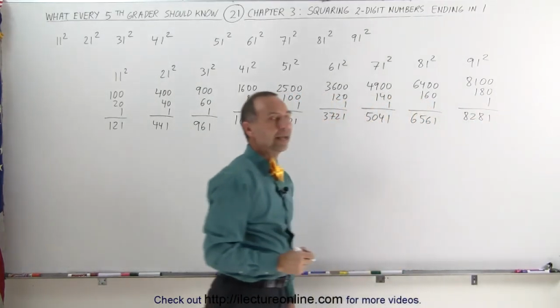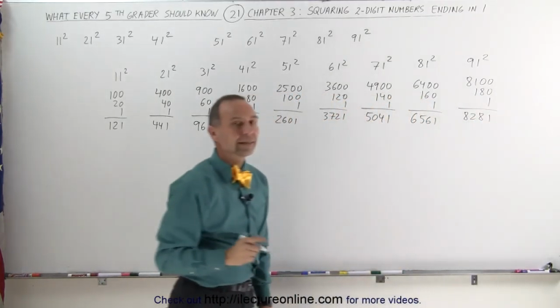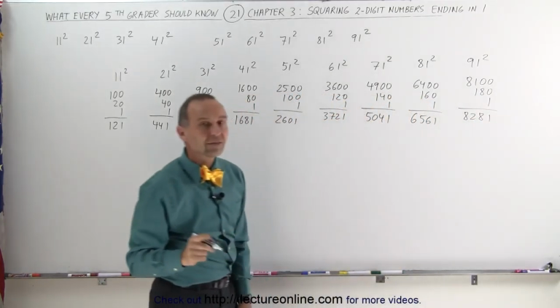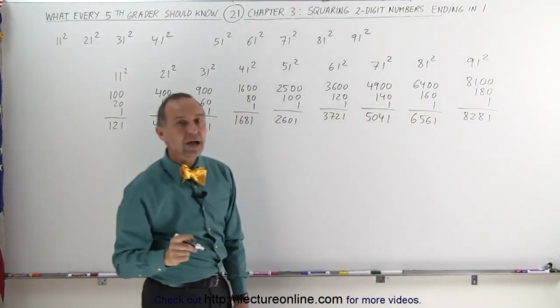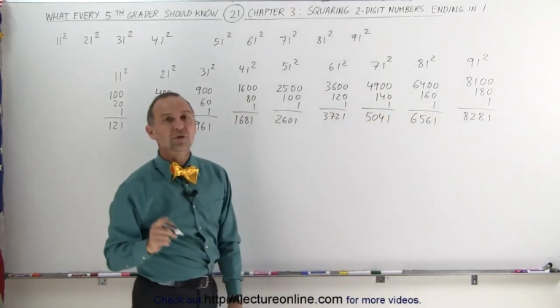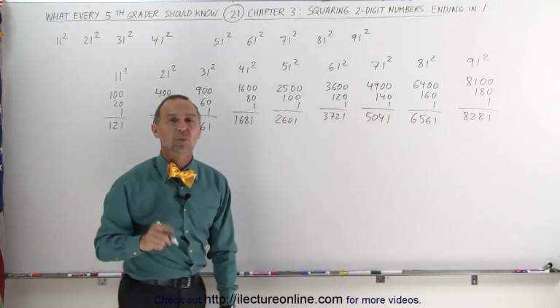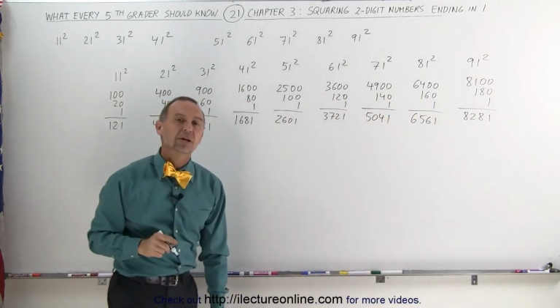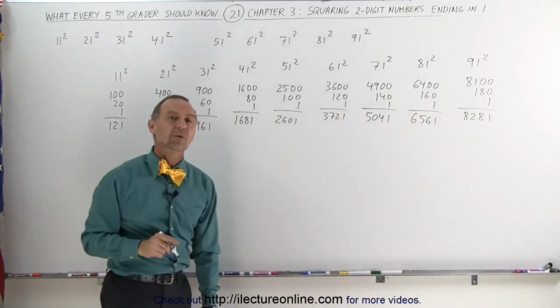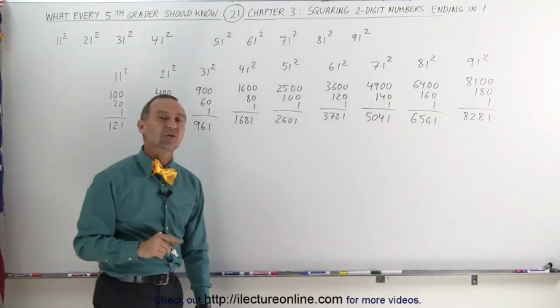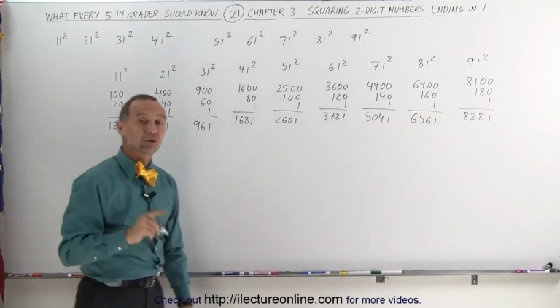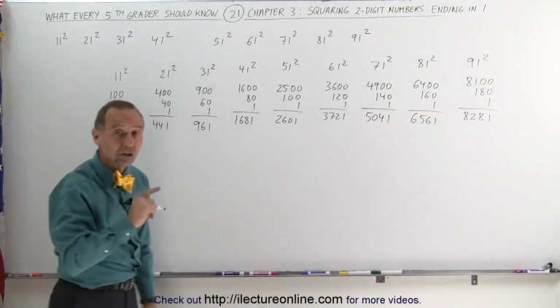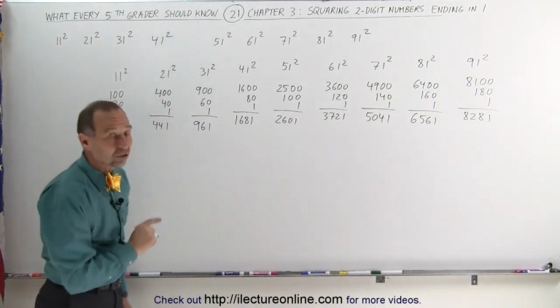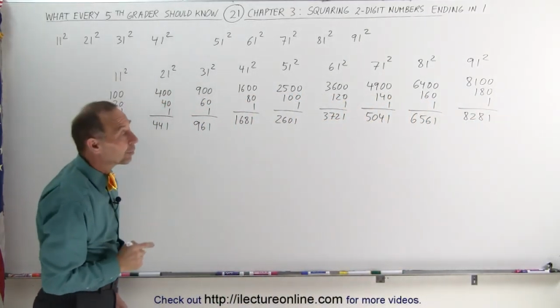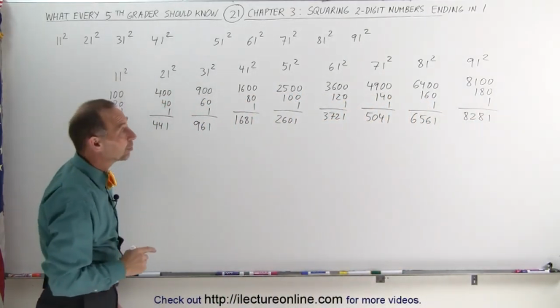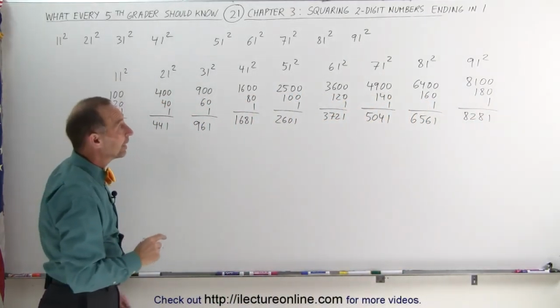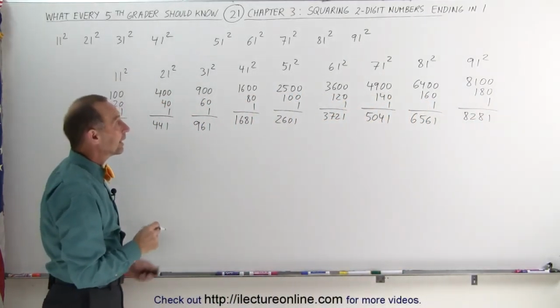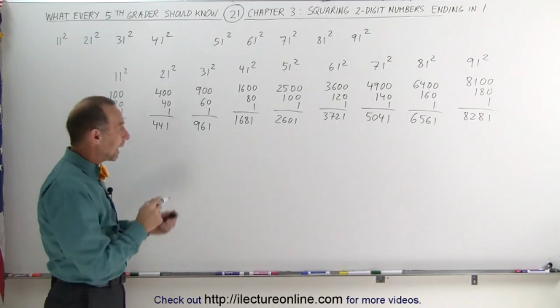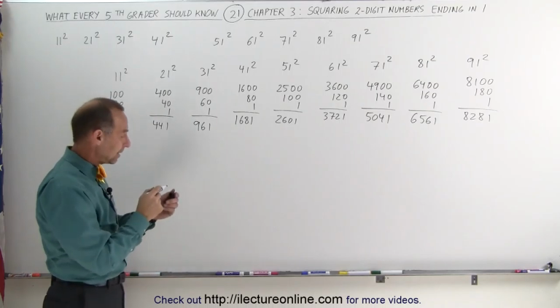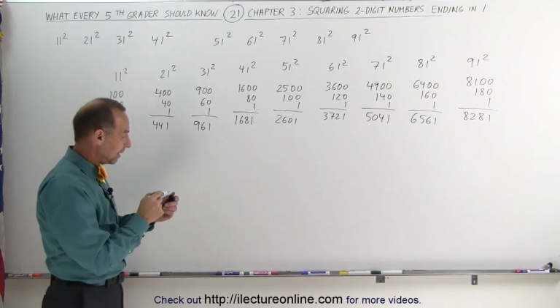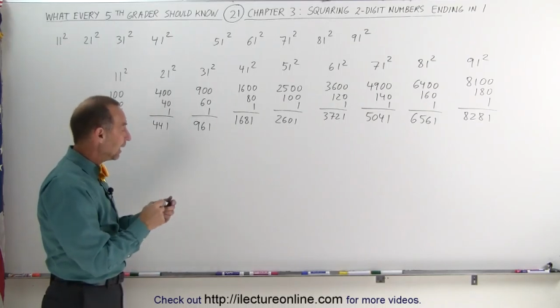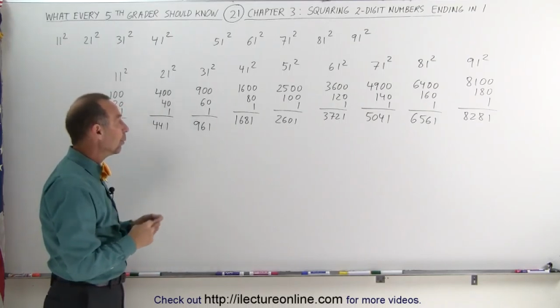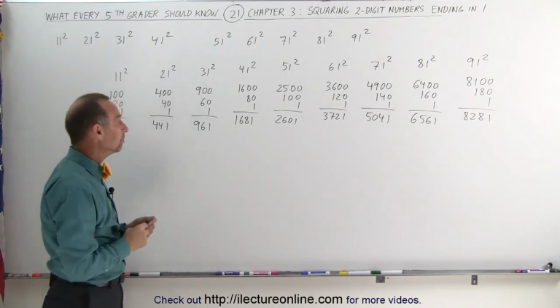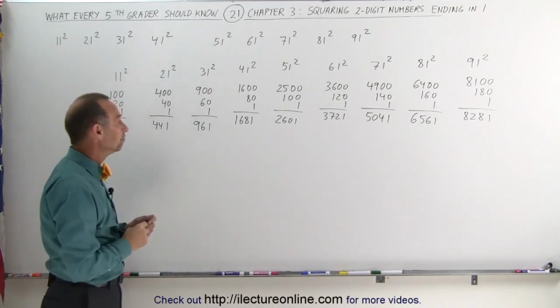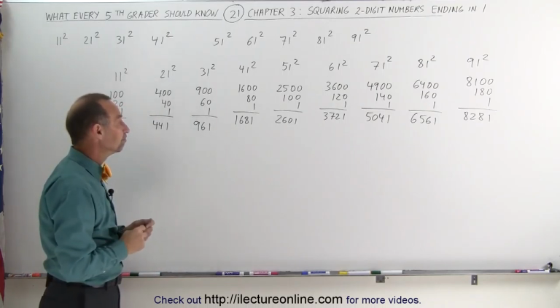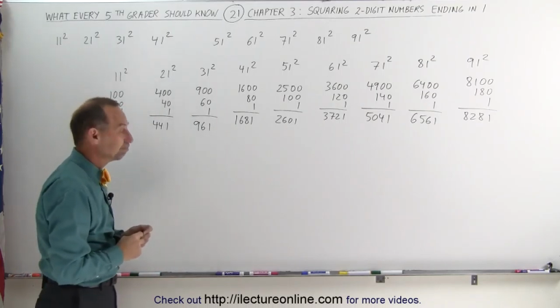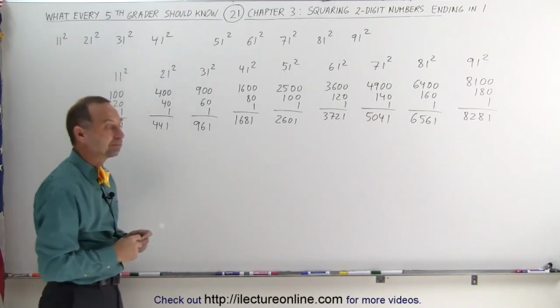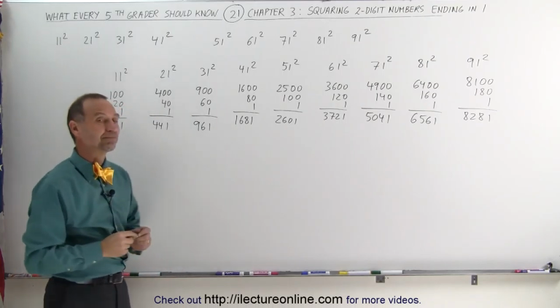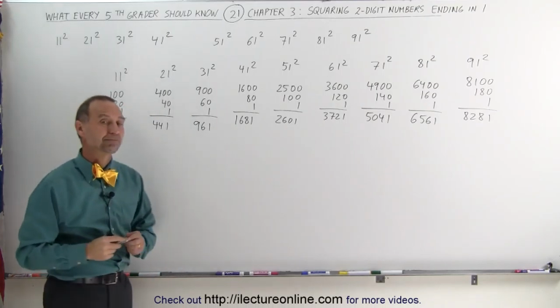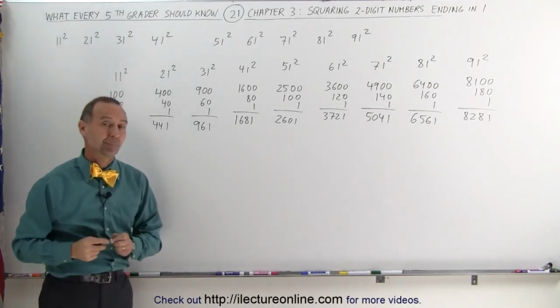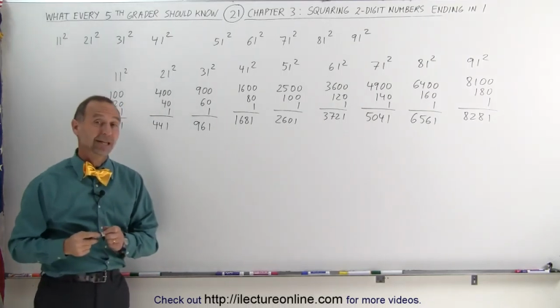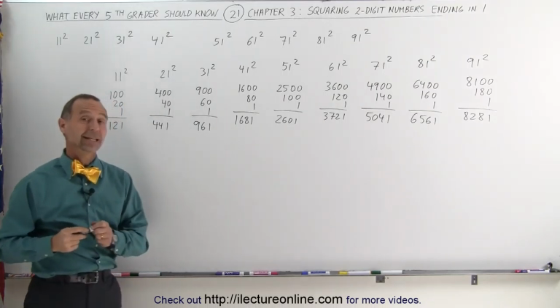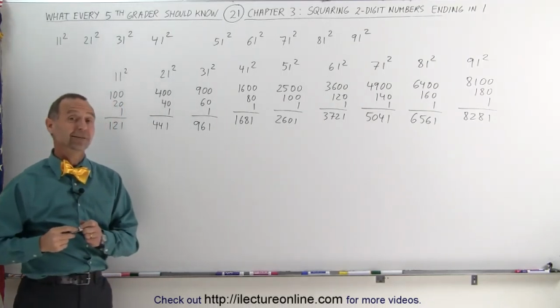And that's how we square two-digit numbers that end in a 1. Pretty neat, huh? All right, thank you.